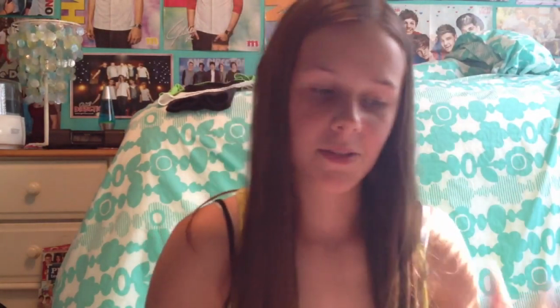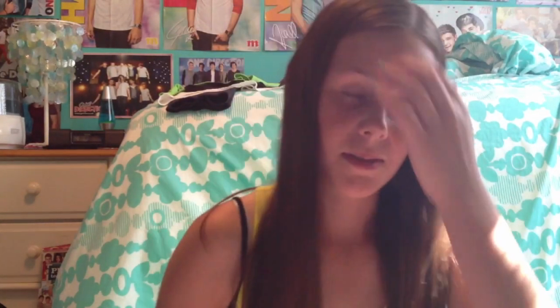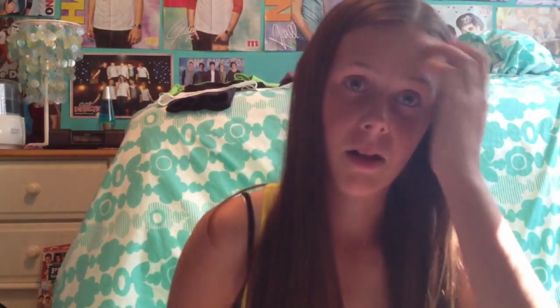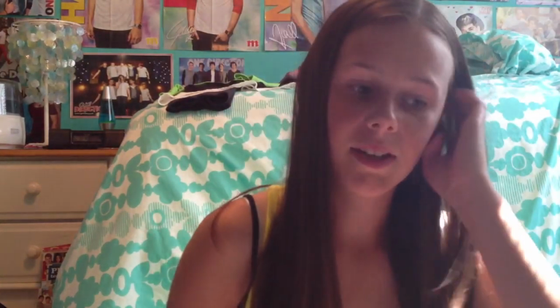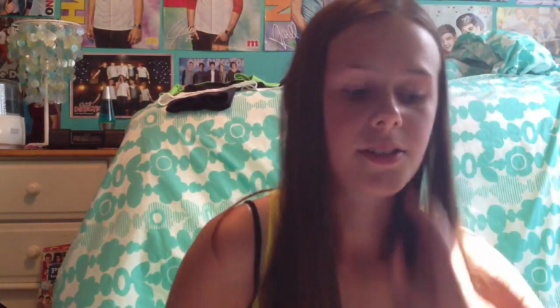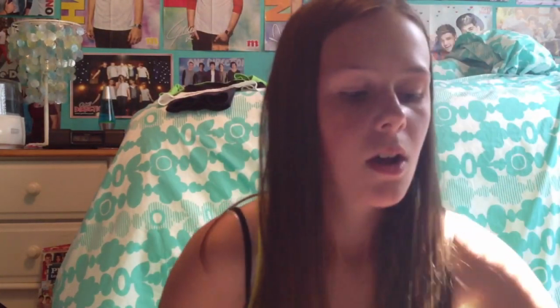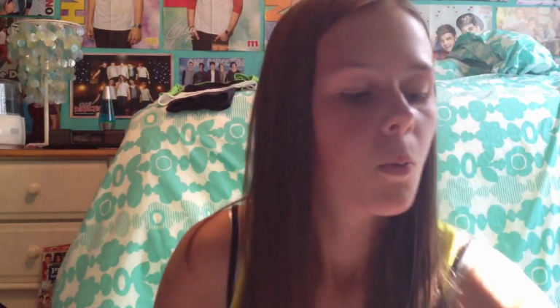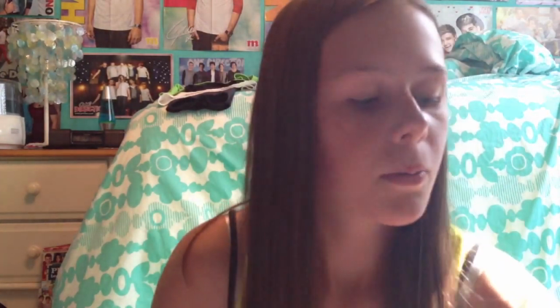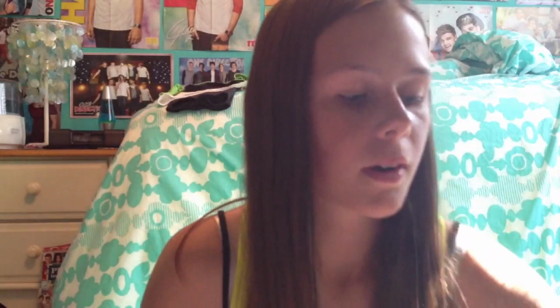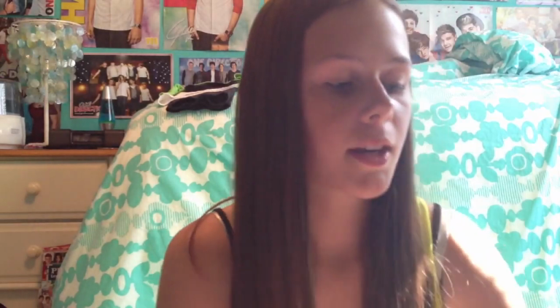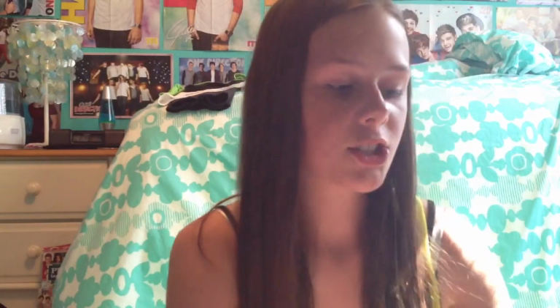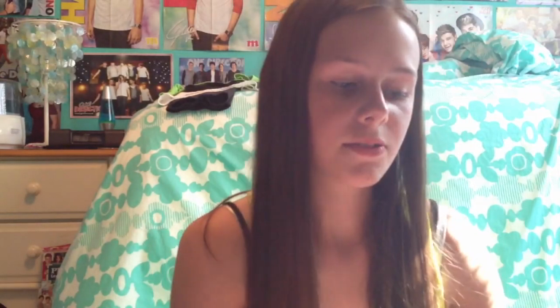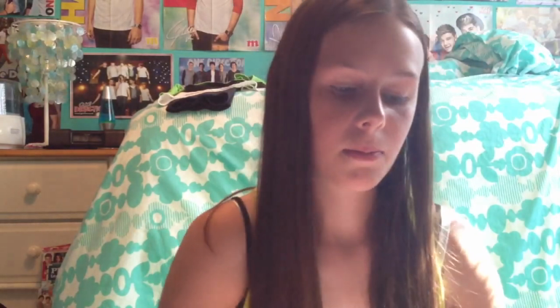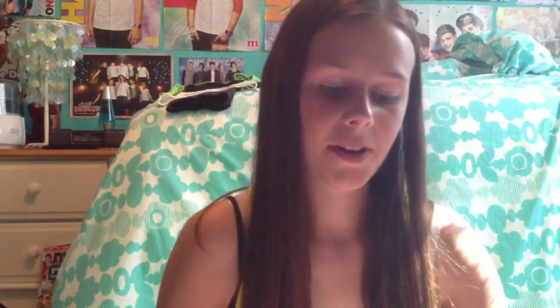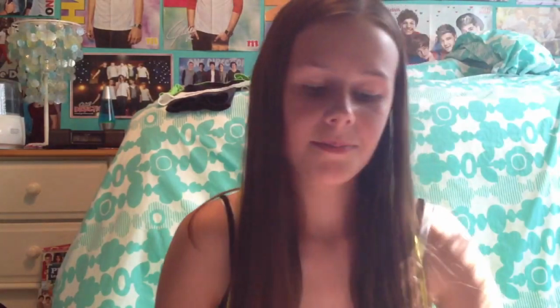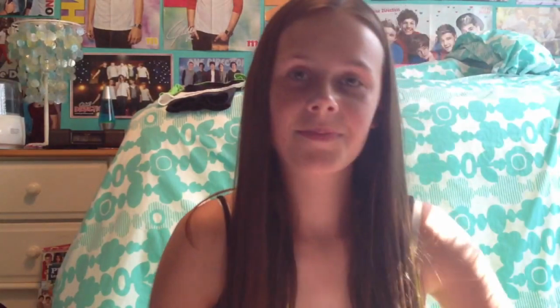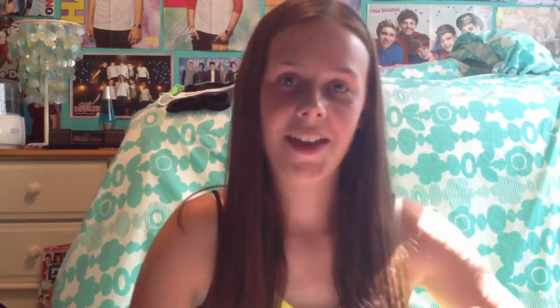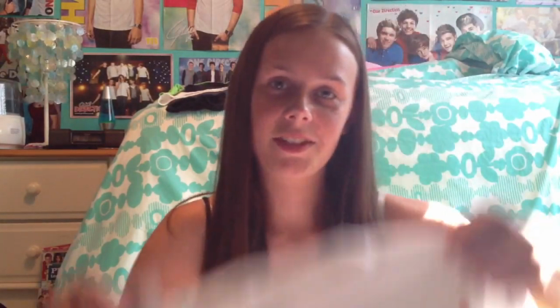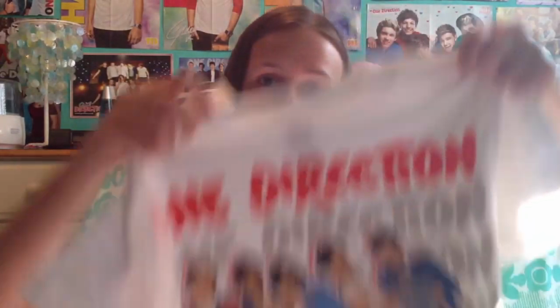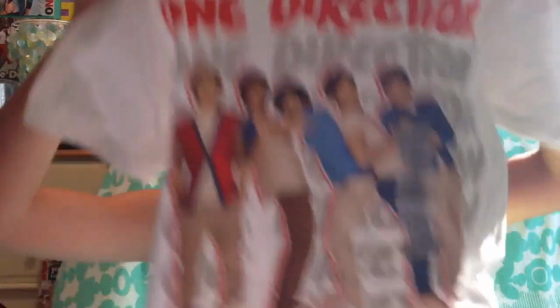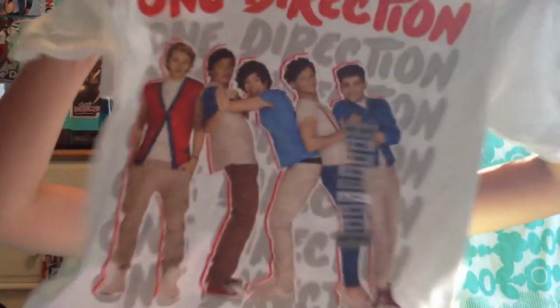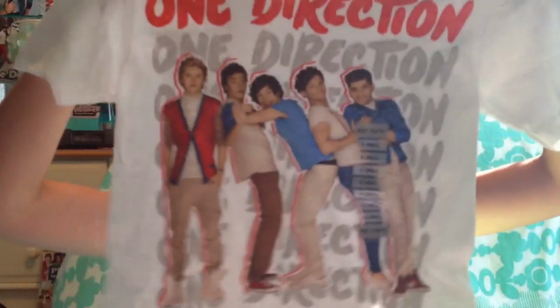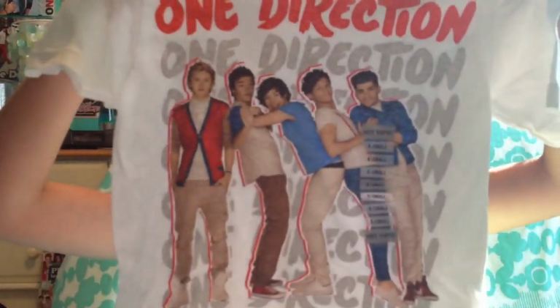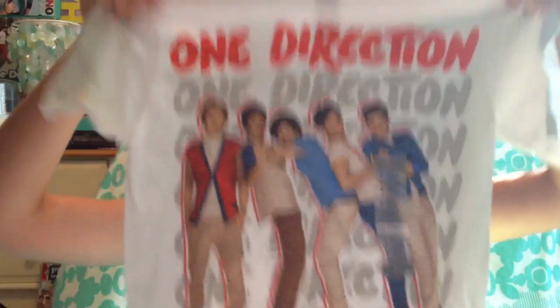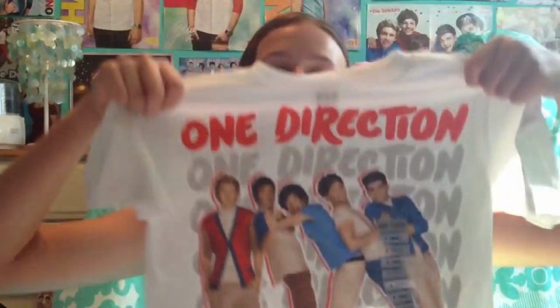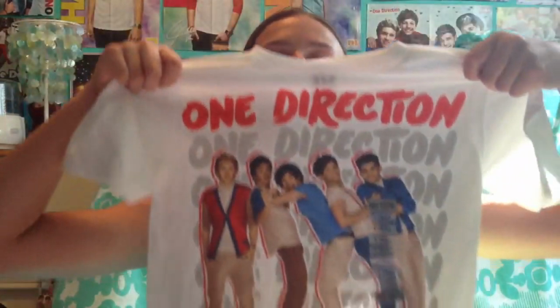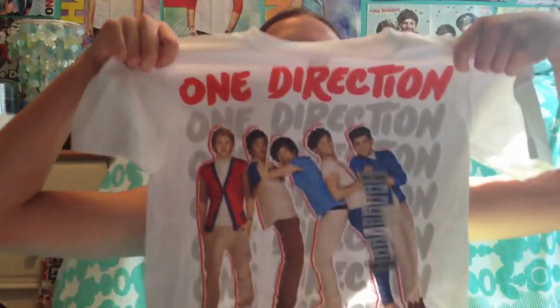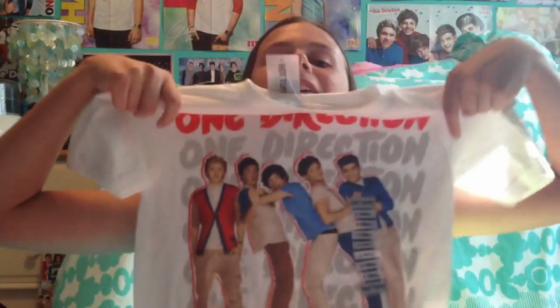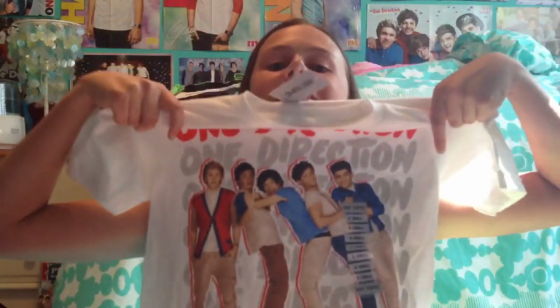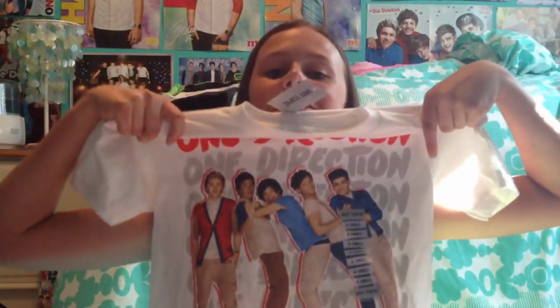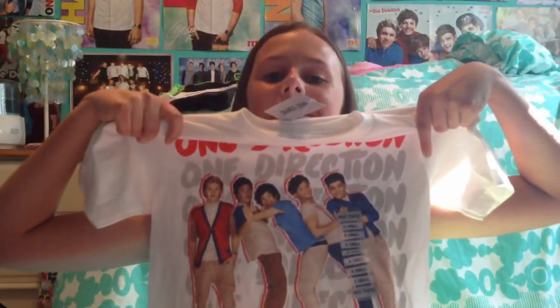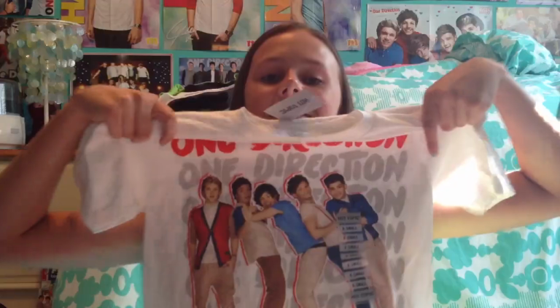I went to the mall because we were getting shirts for the premiere, and this is the shirt I'm wearing. It's super cute.